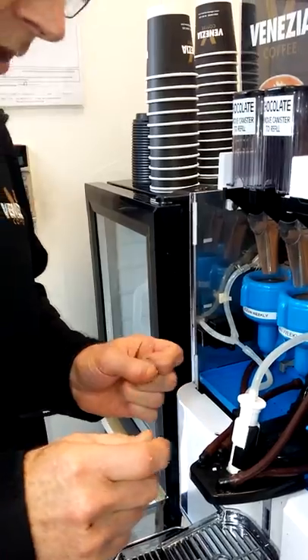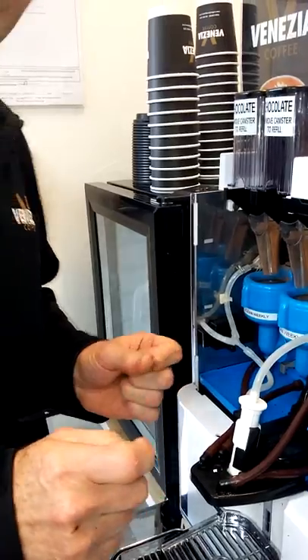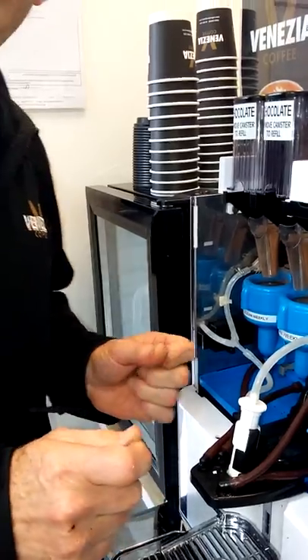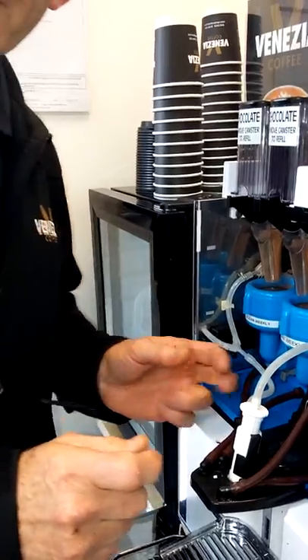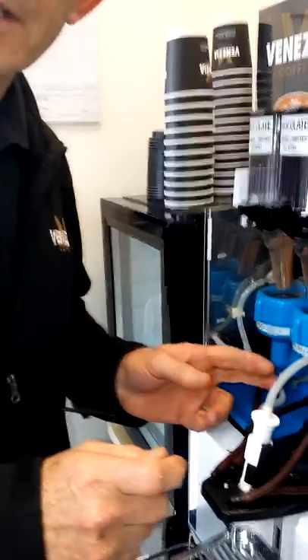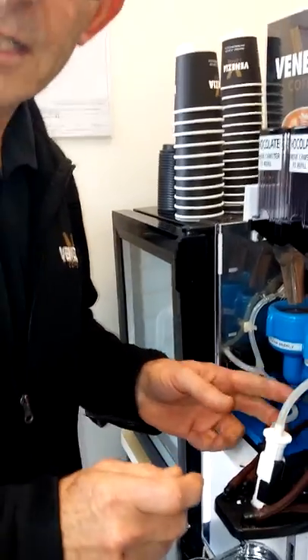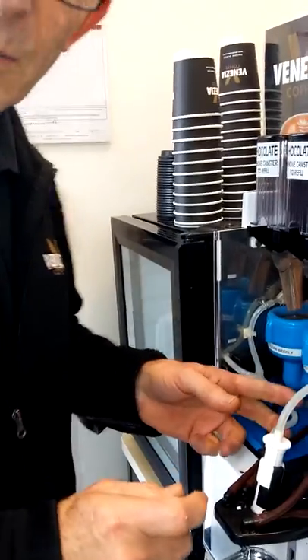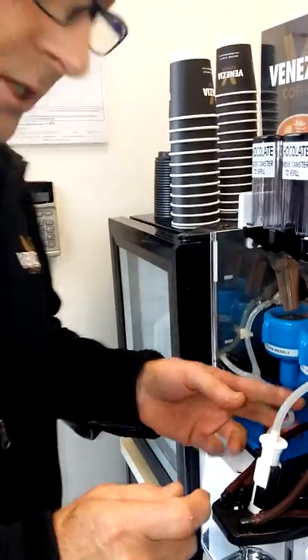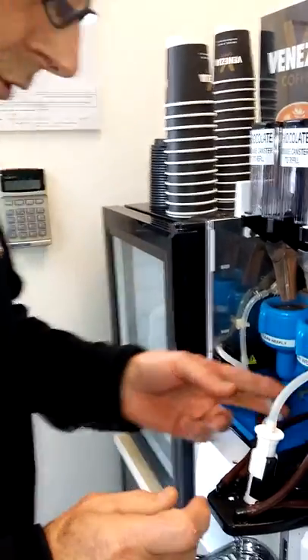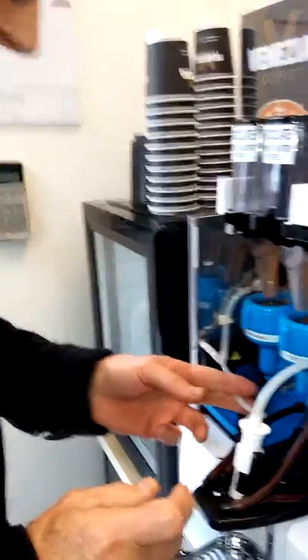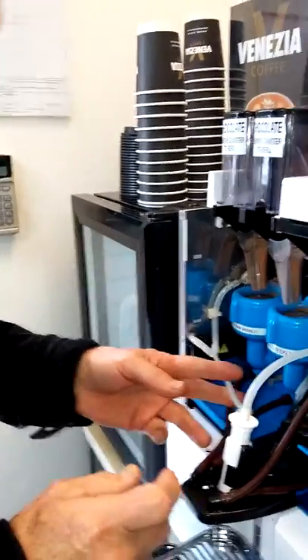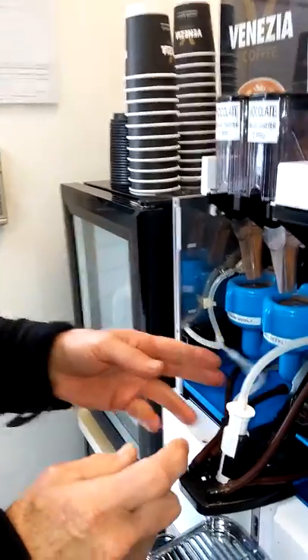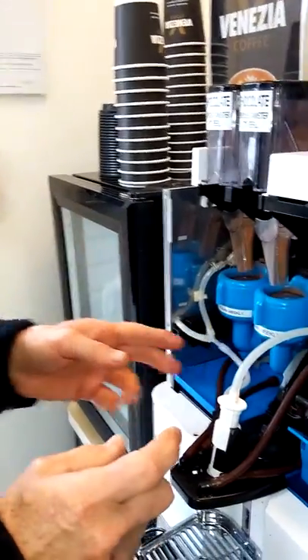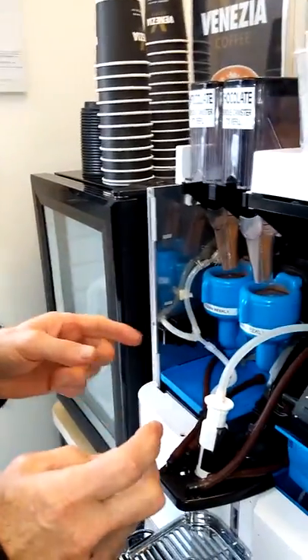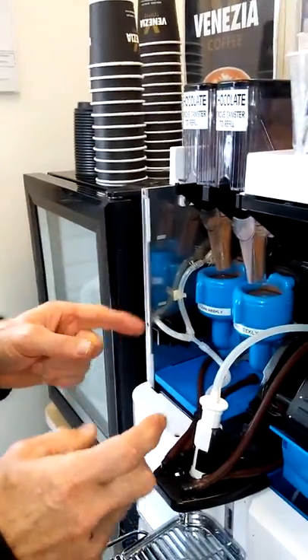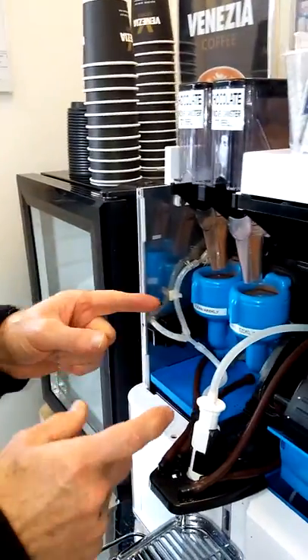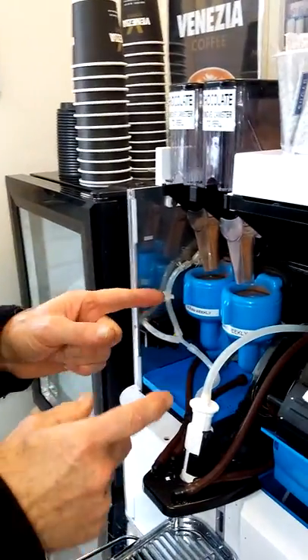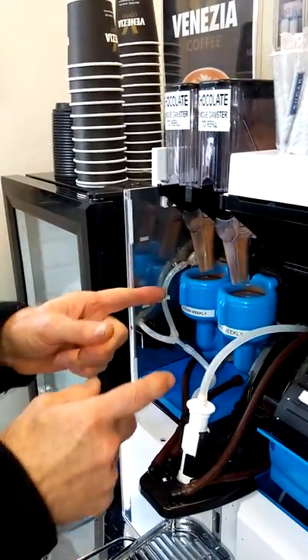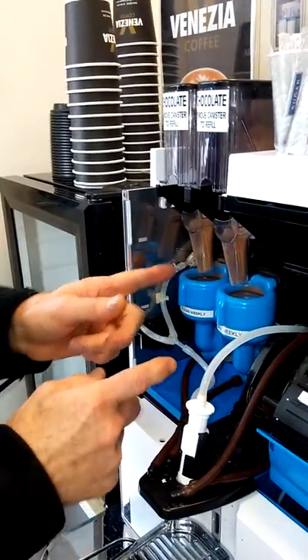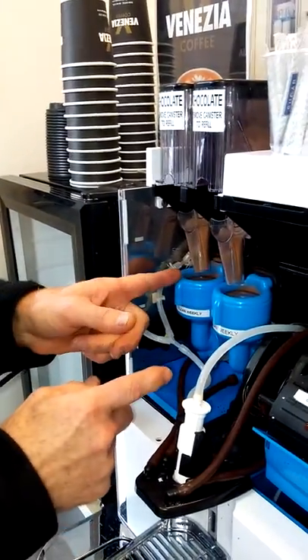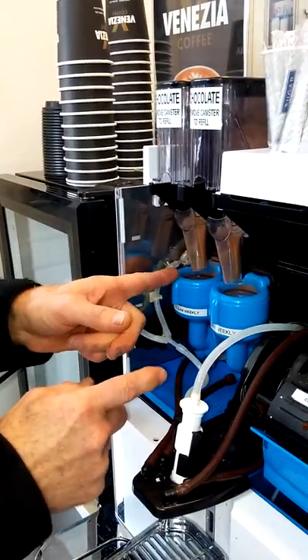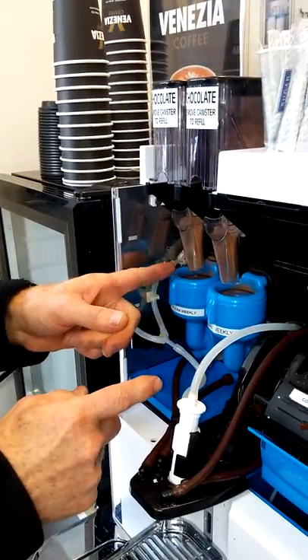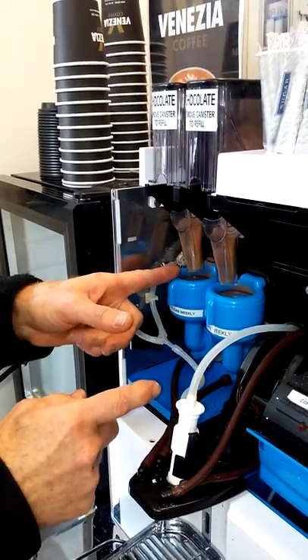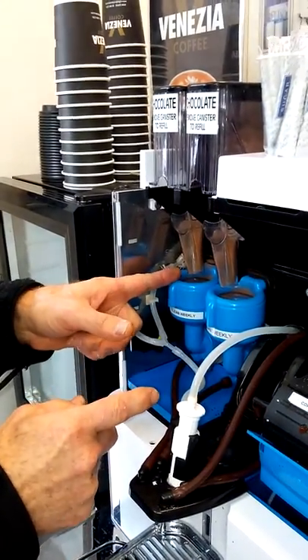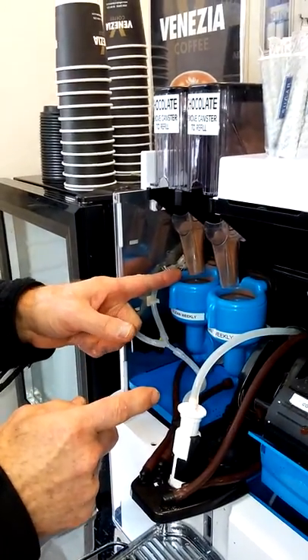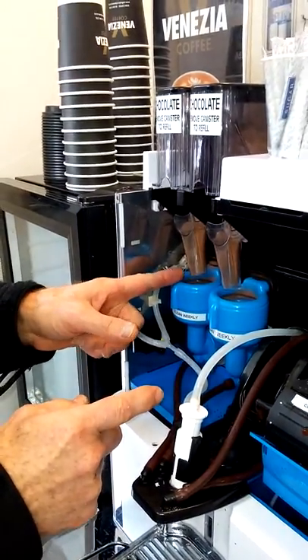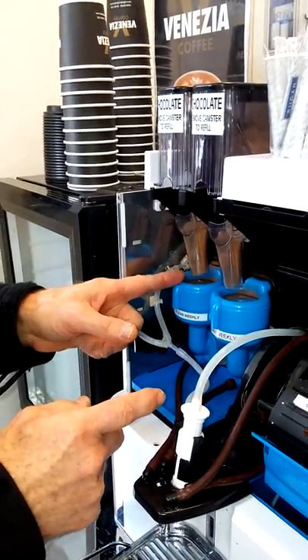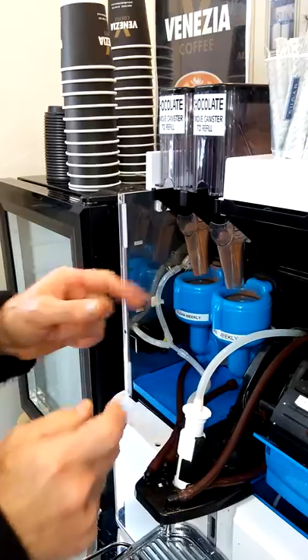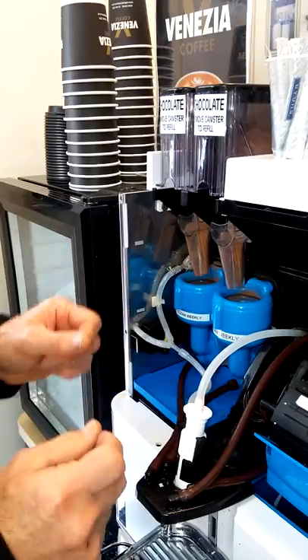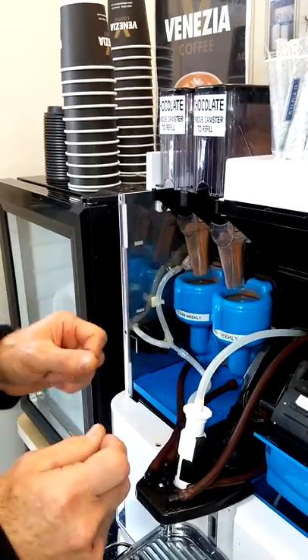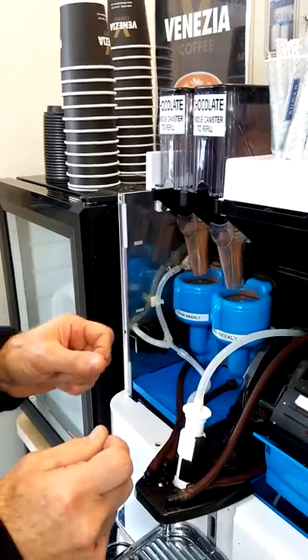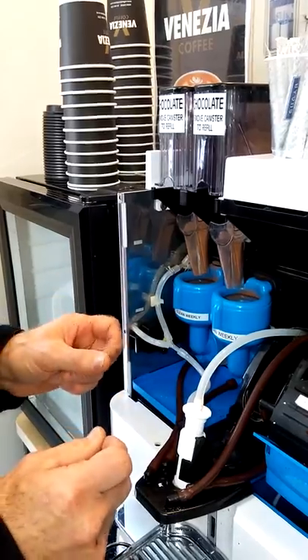Hi, this is just an explanation on how to remove the mixing bowls from this Blue Dot machine.